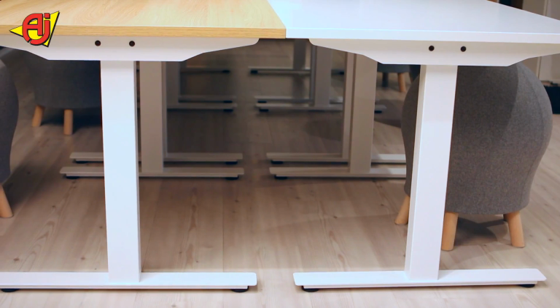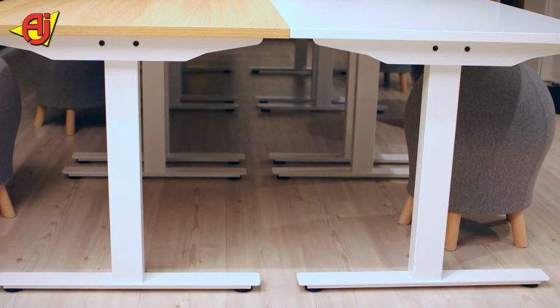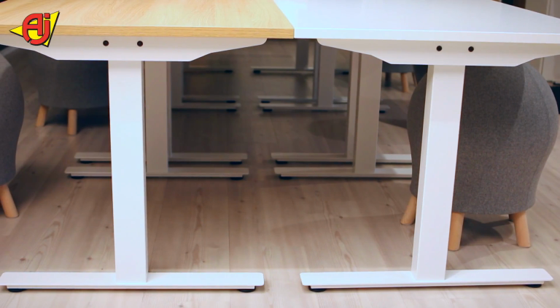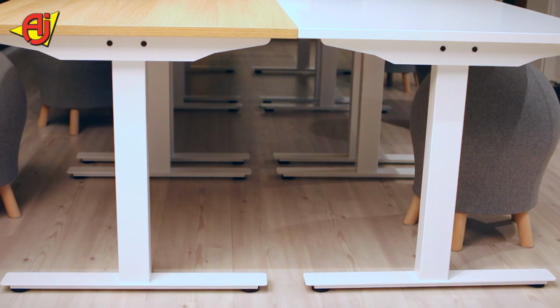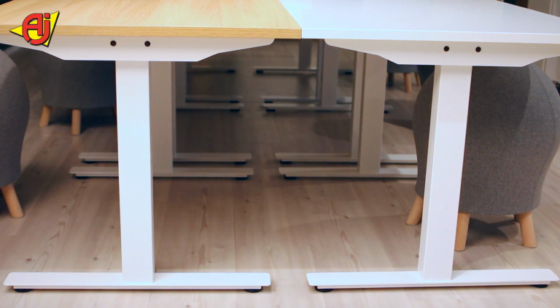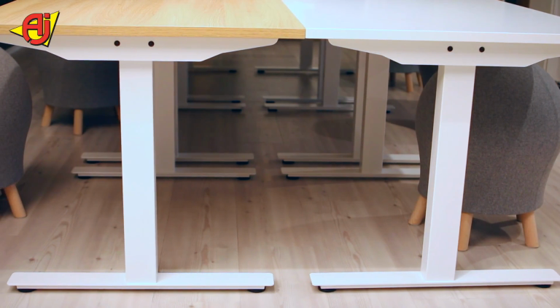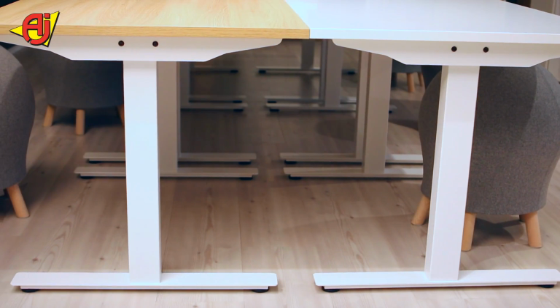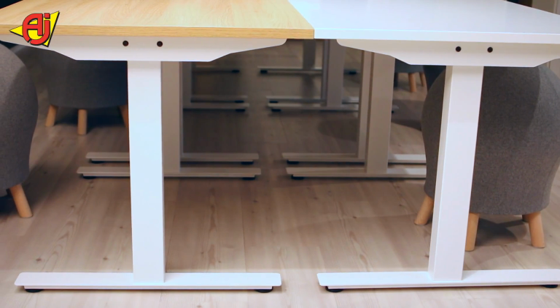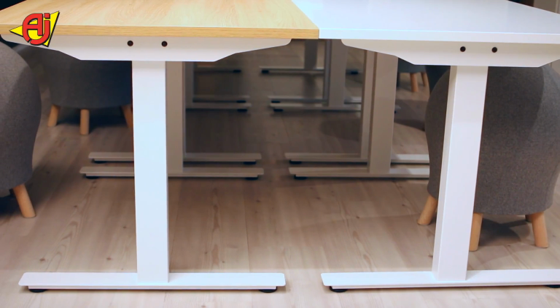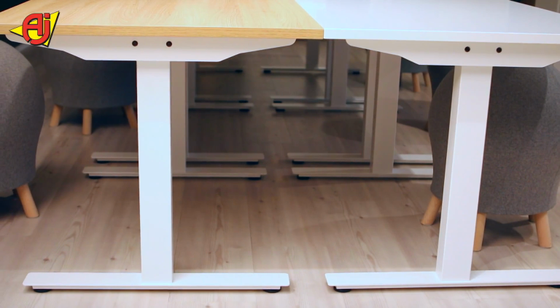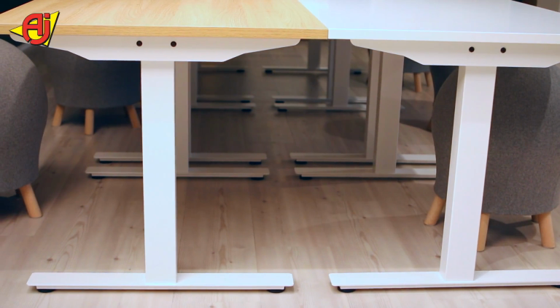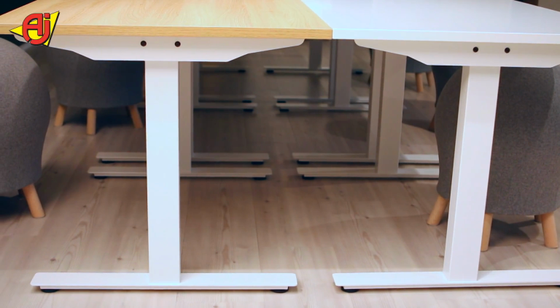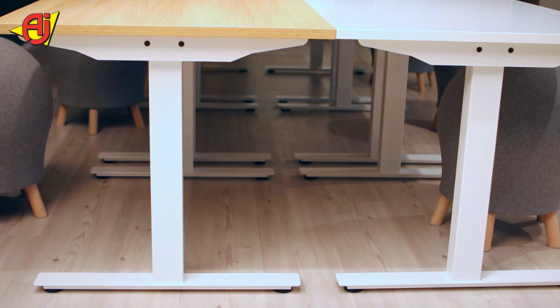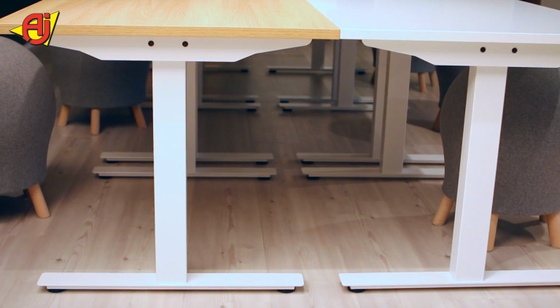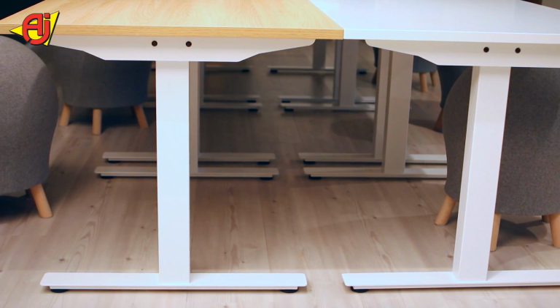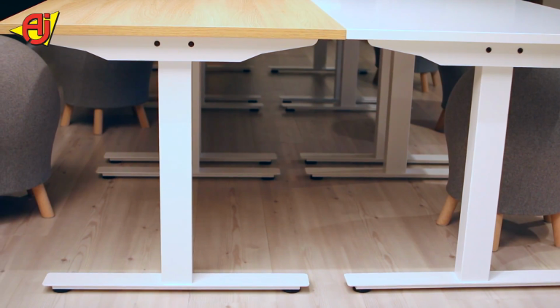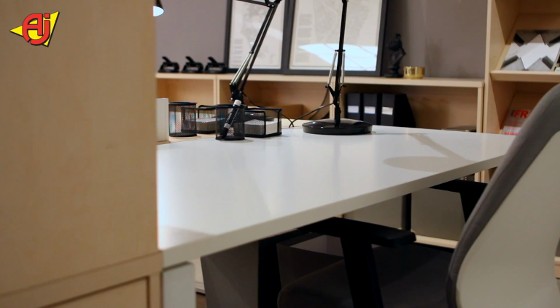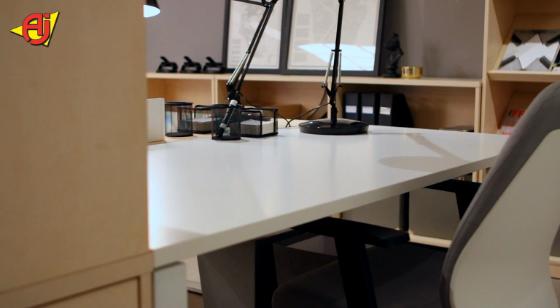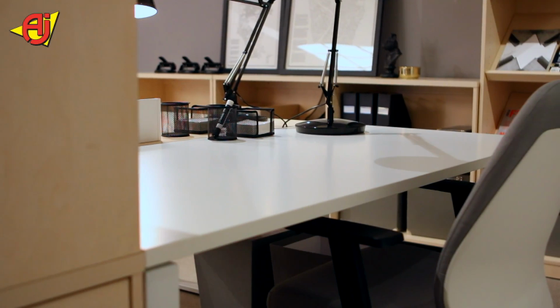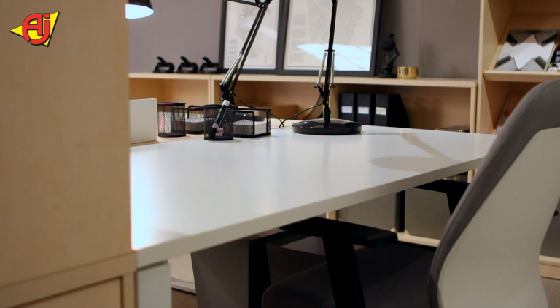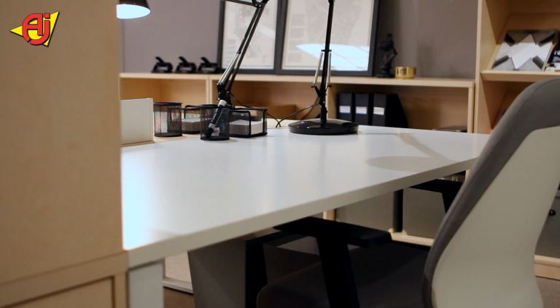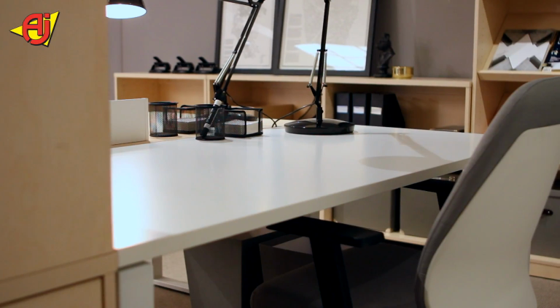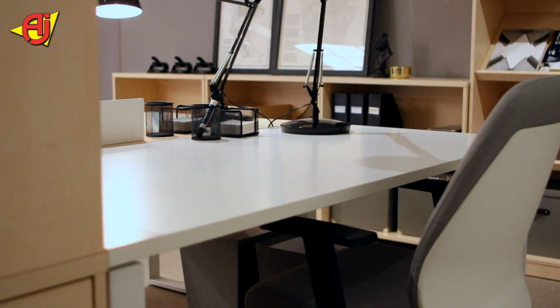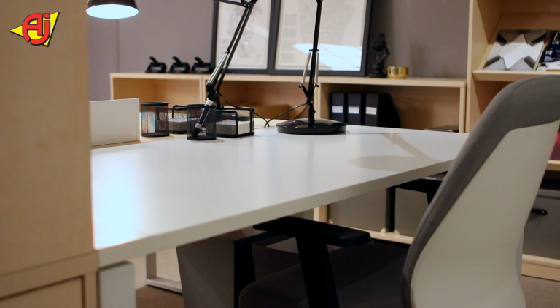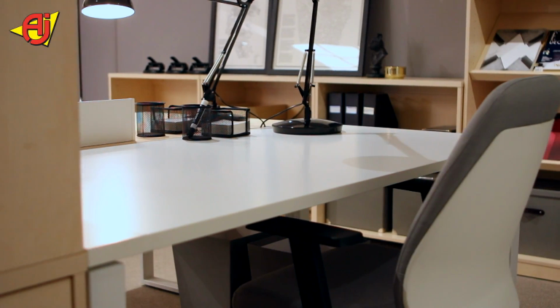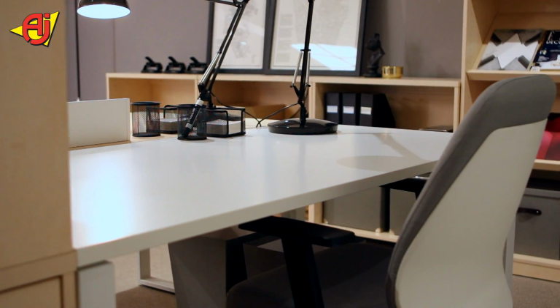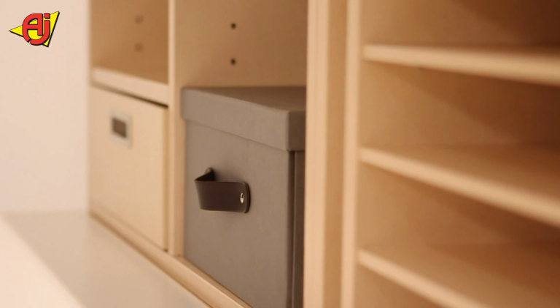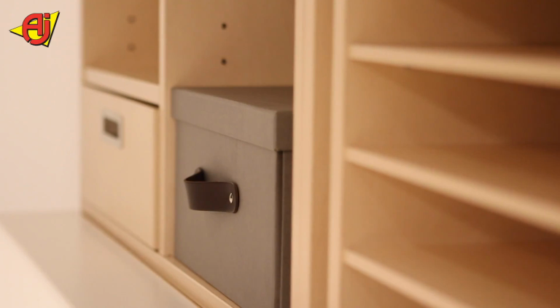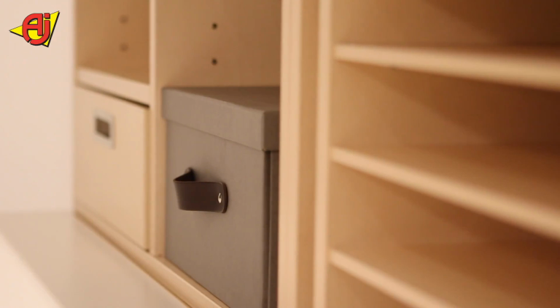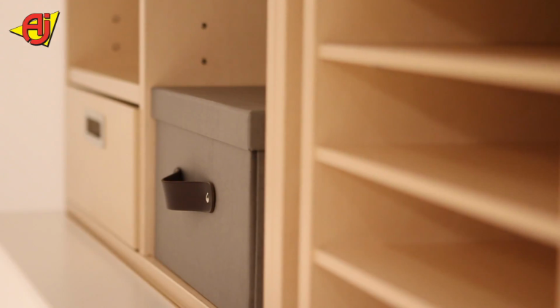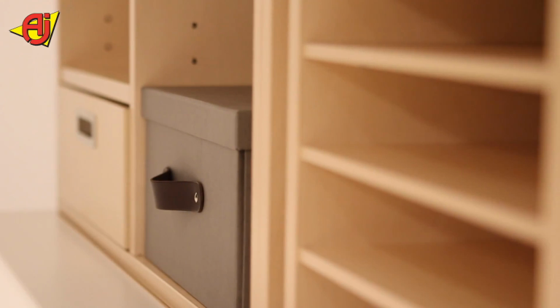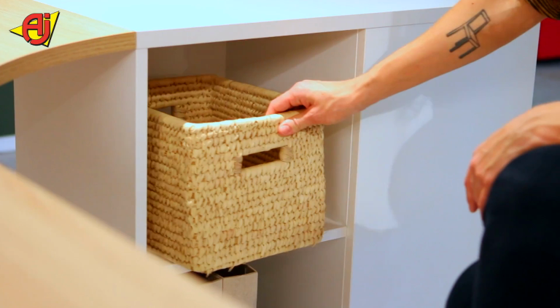All come in 3 colors: black, white or silver. For your work desk we've got different choices of side storages.